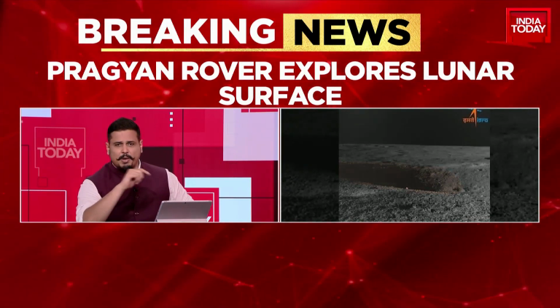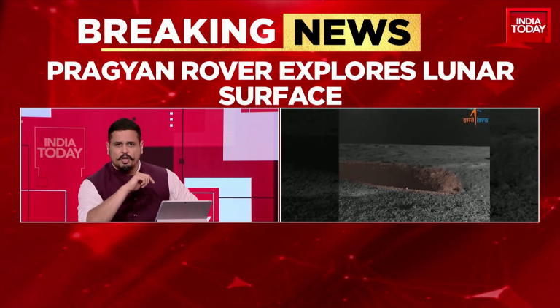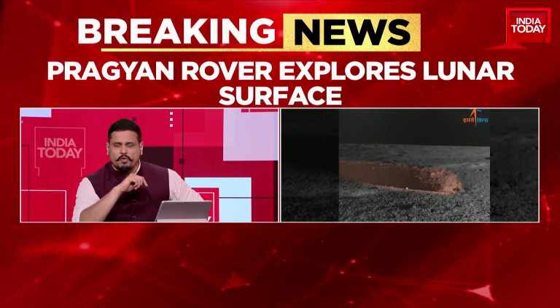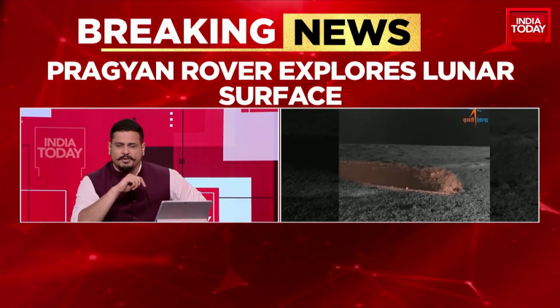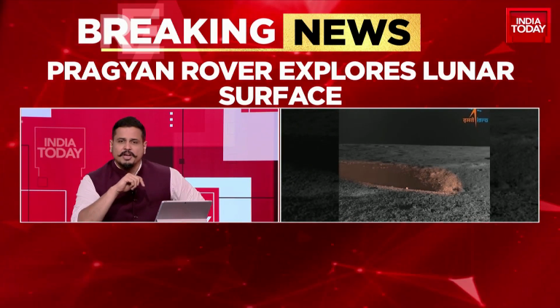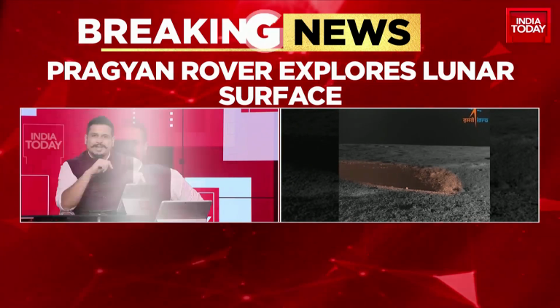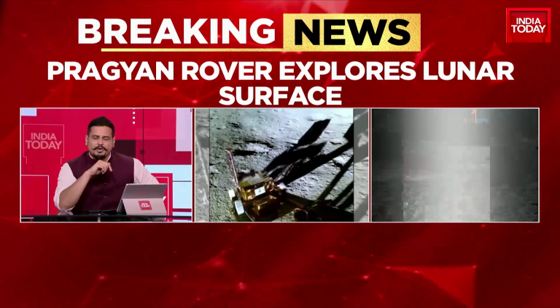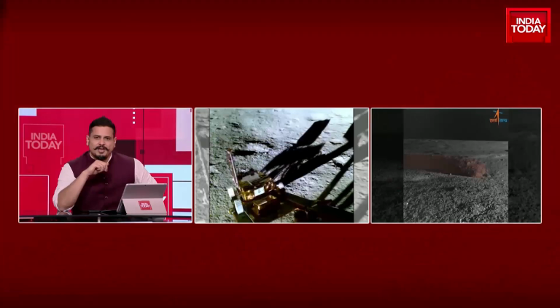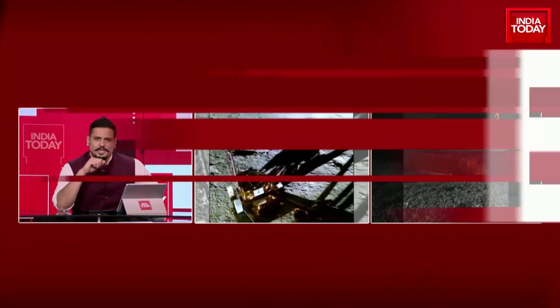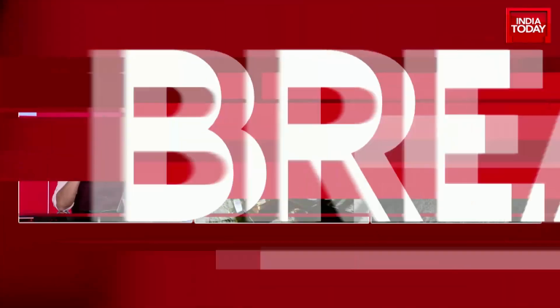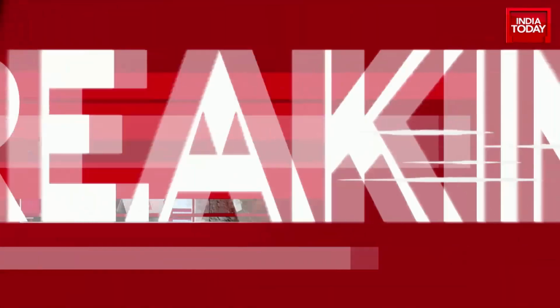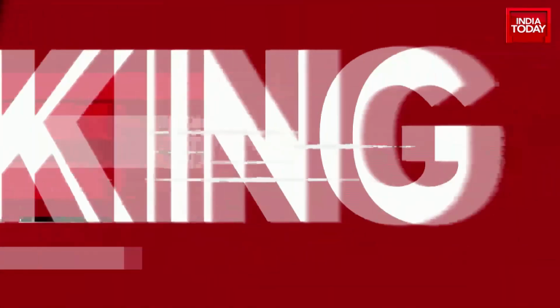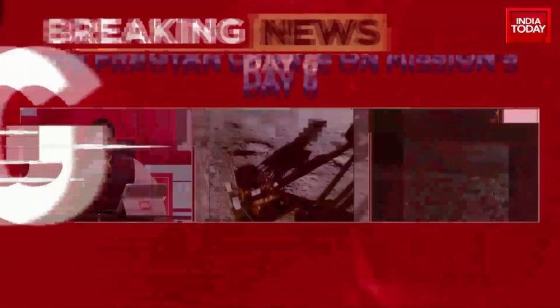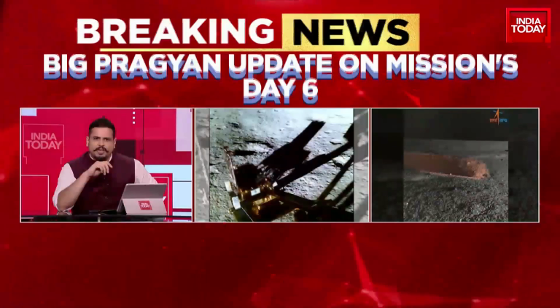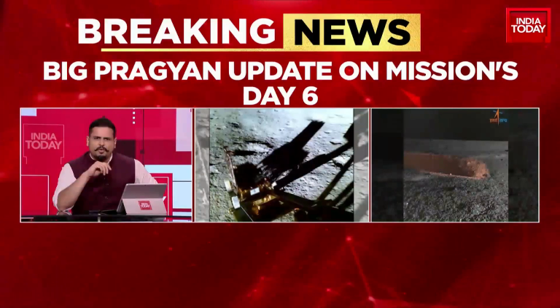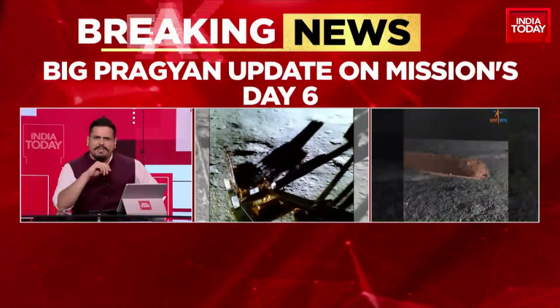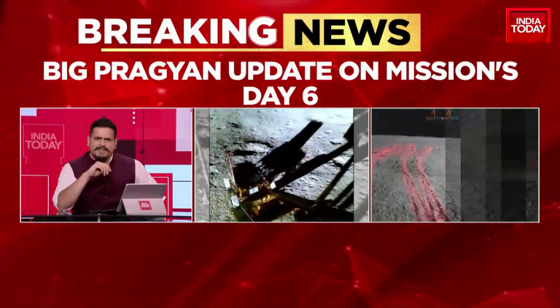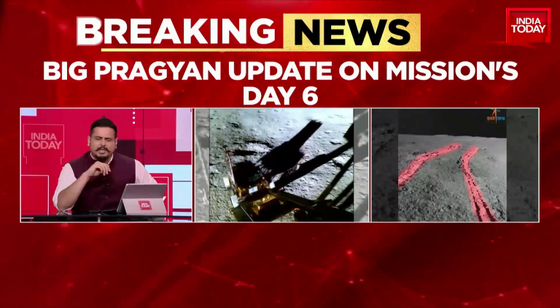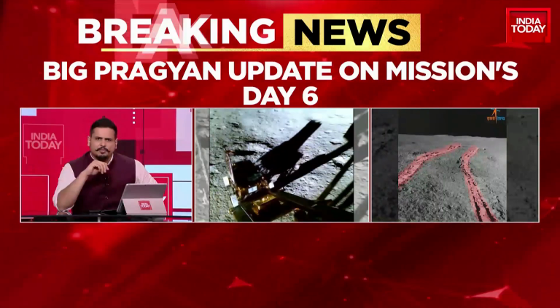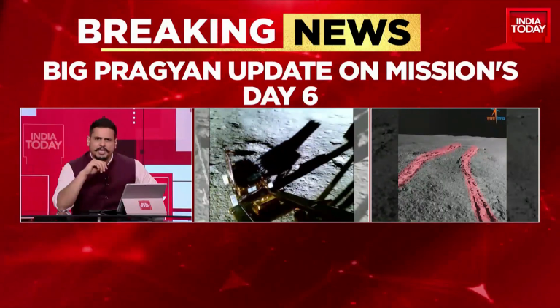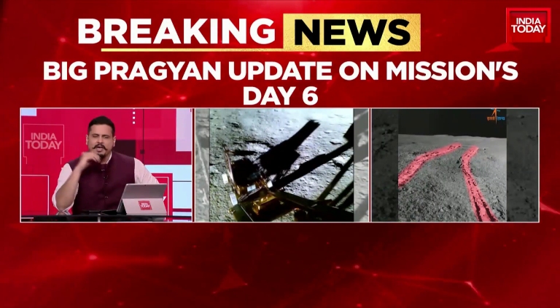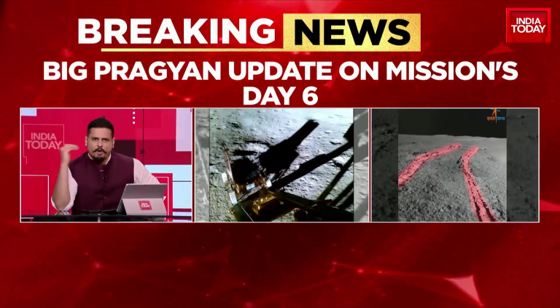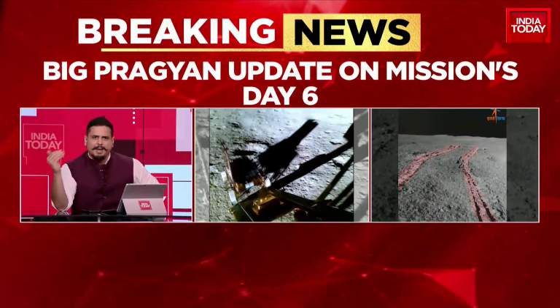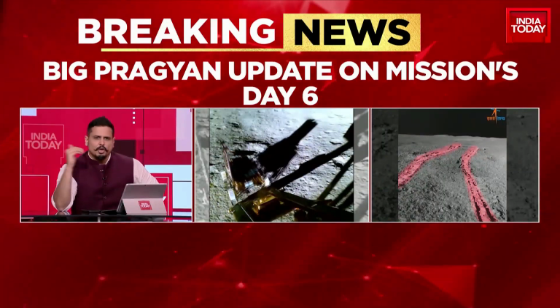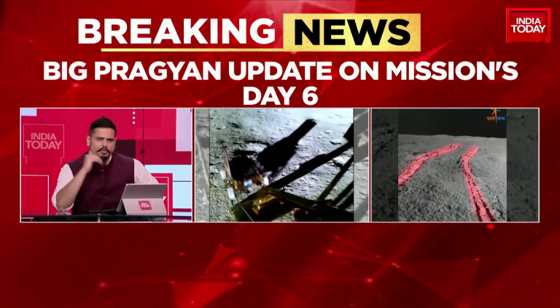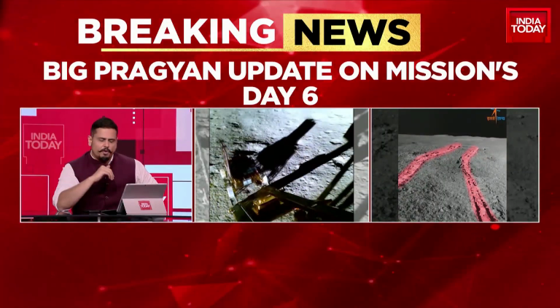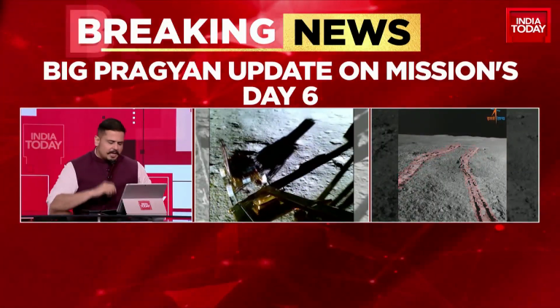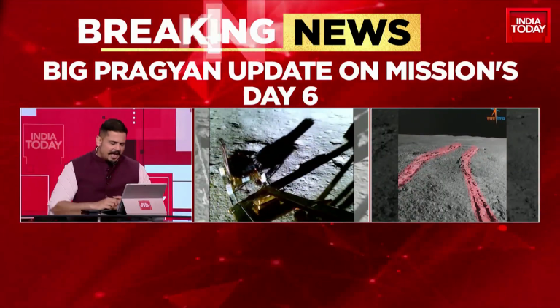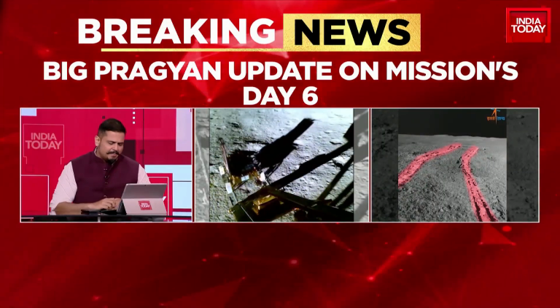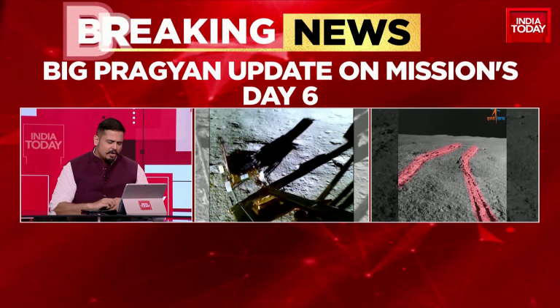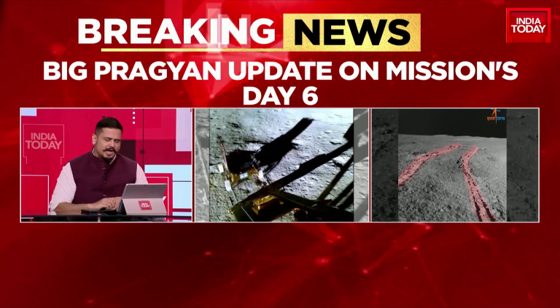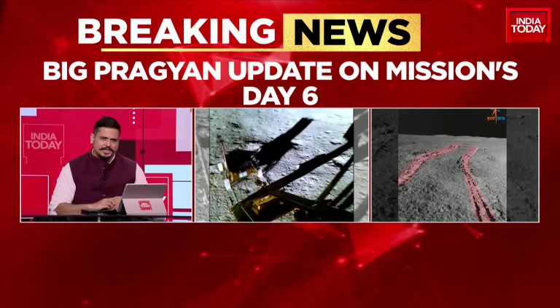We go across now to India Today's Akshita, who has been tracking ISRO very closely from Bengaluru.